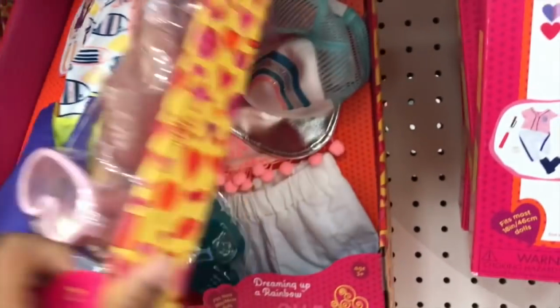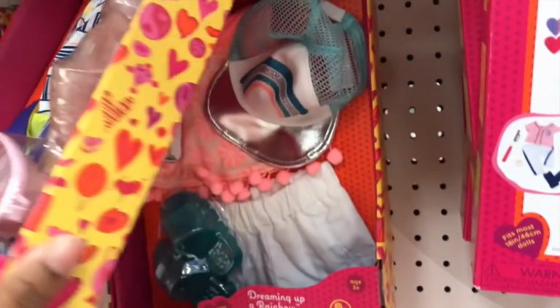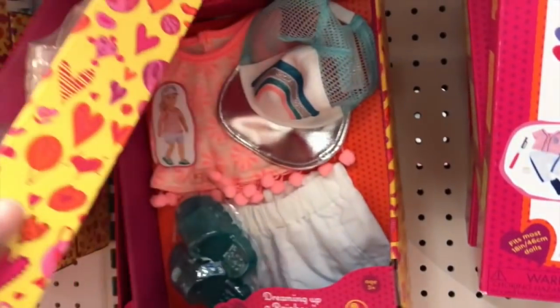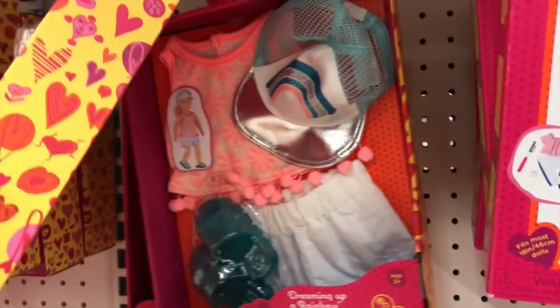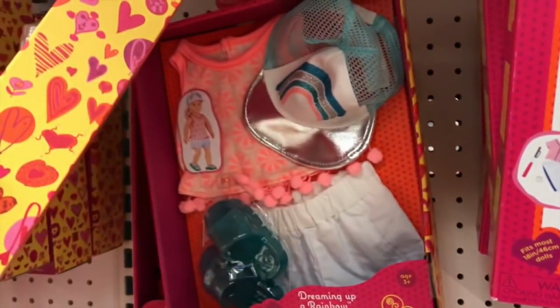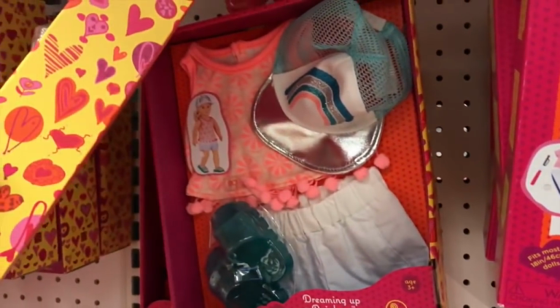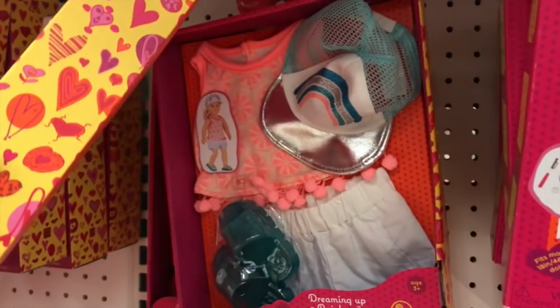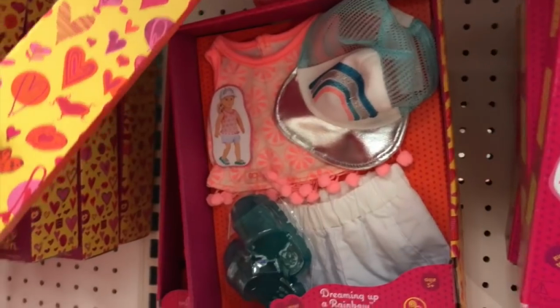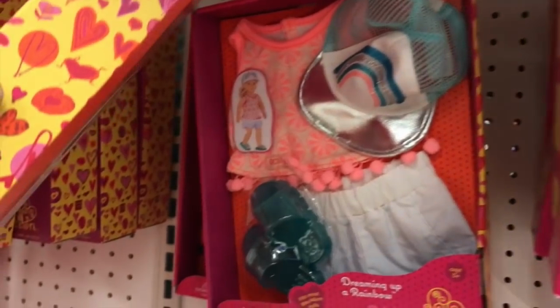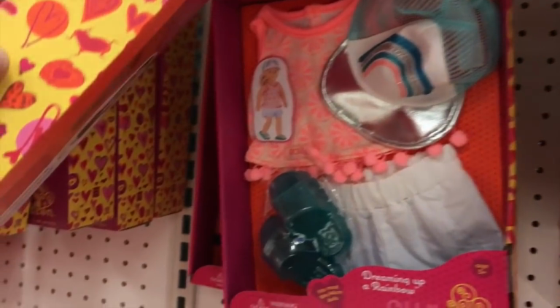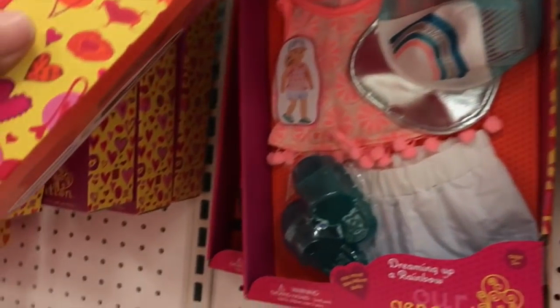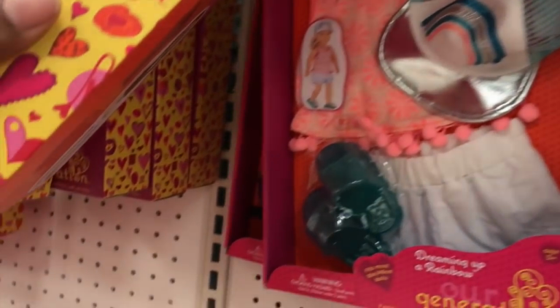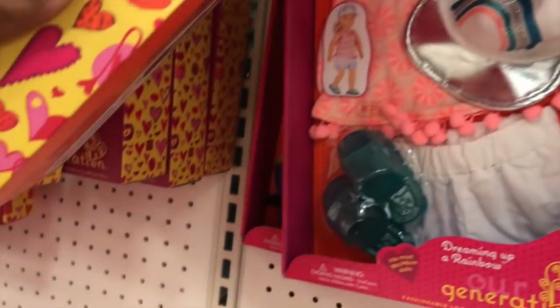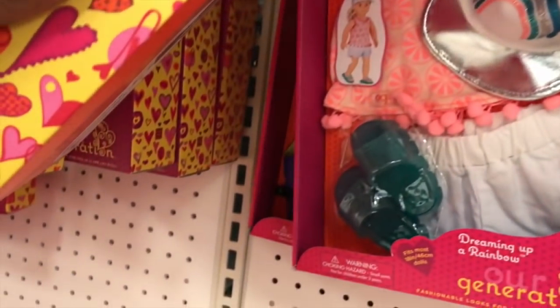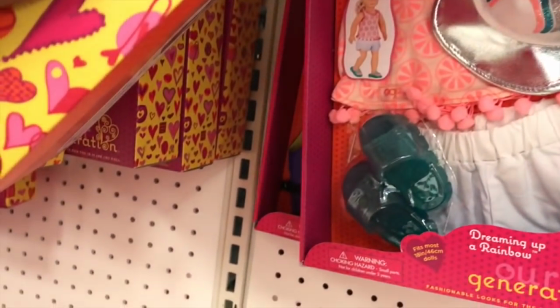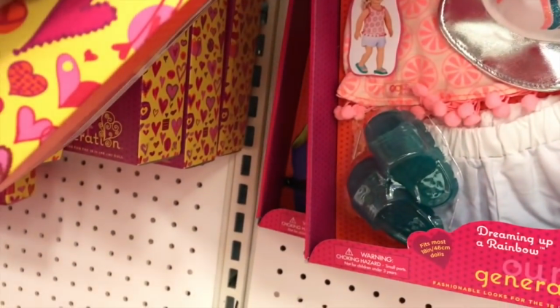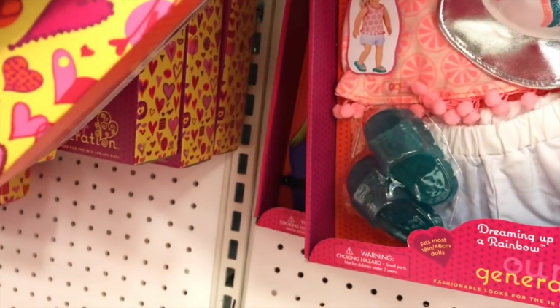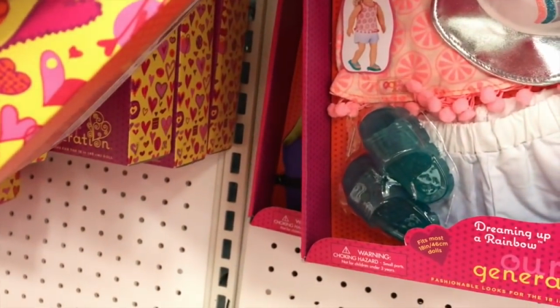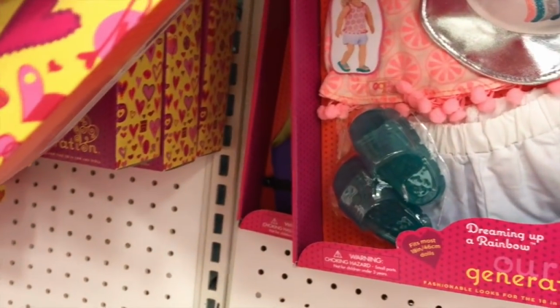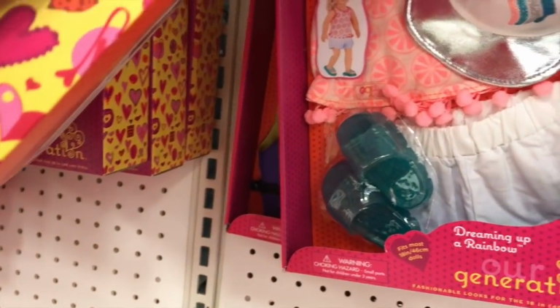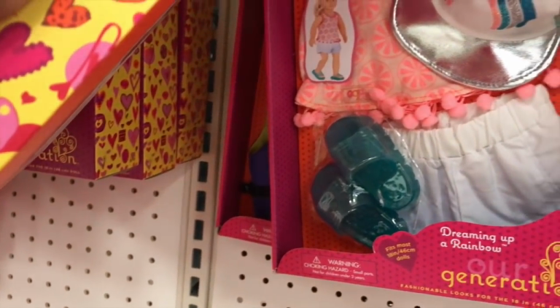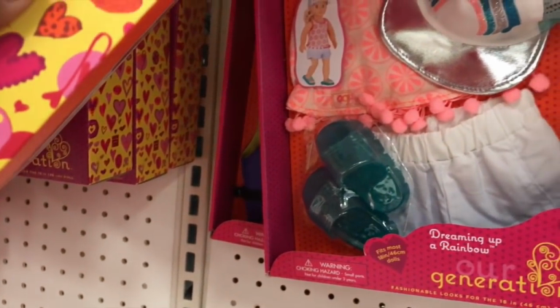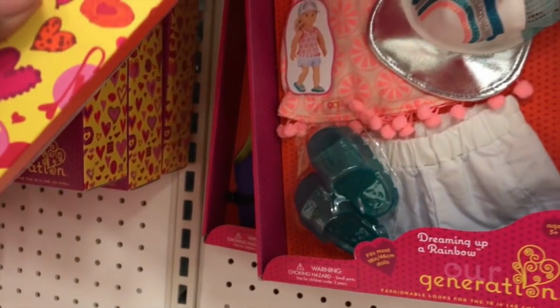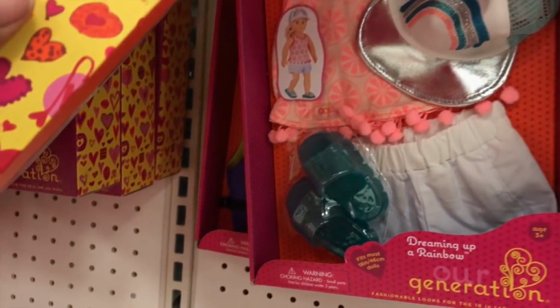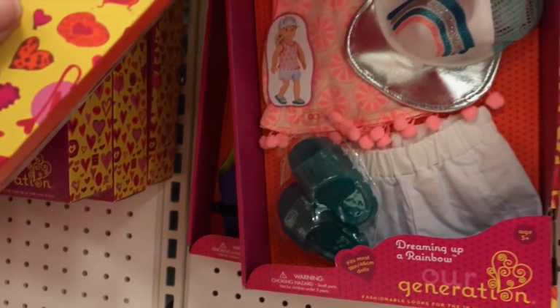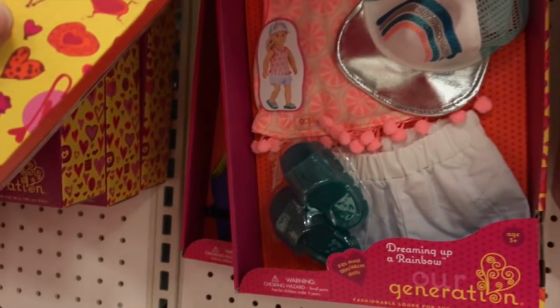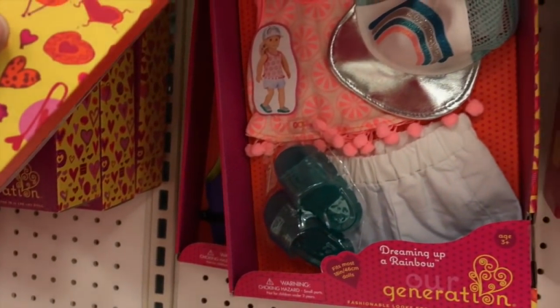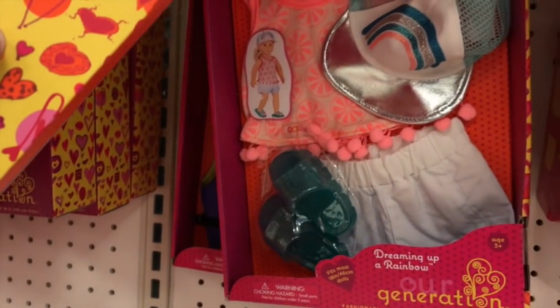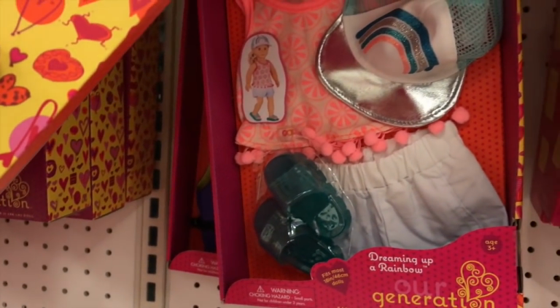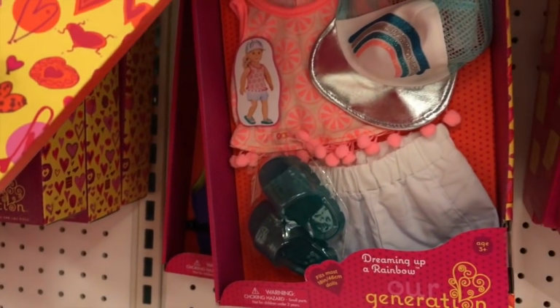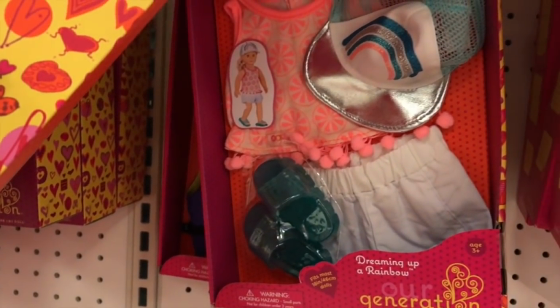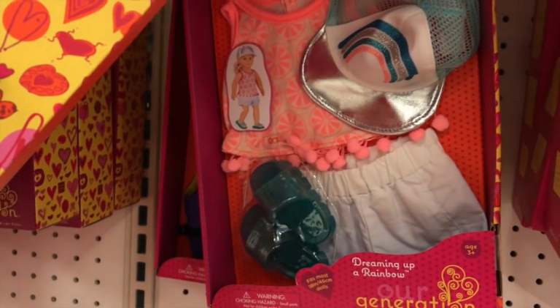They're kind of summery though. It's starting to get kind of cold here, so I really want some things that are warmer for my dolls.